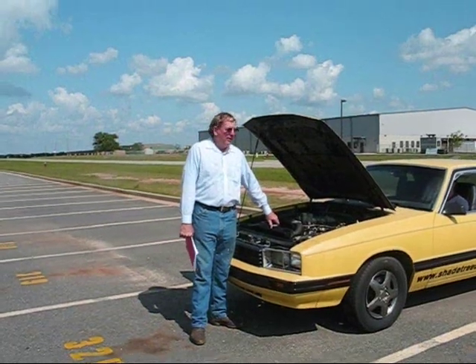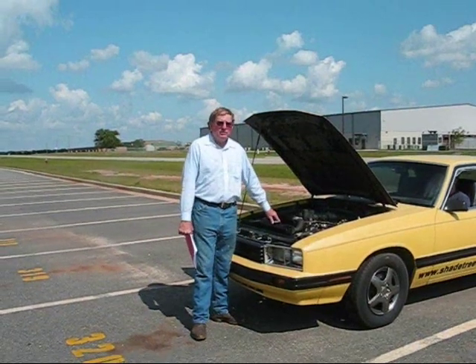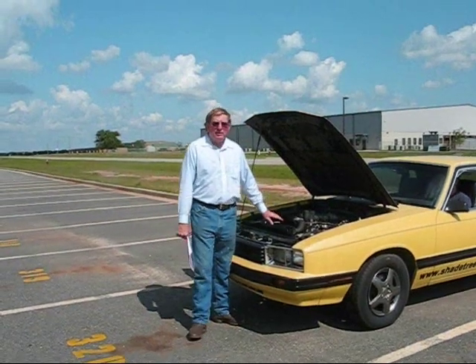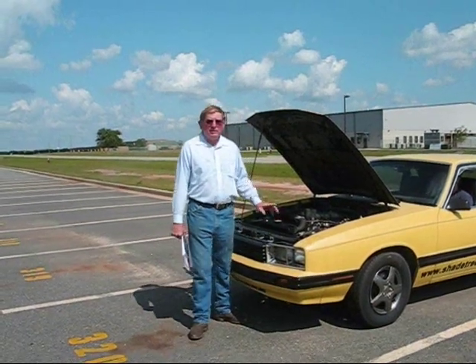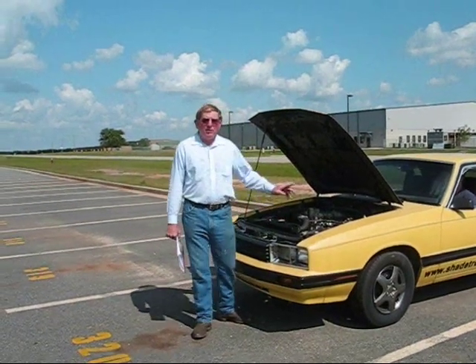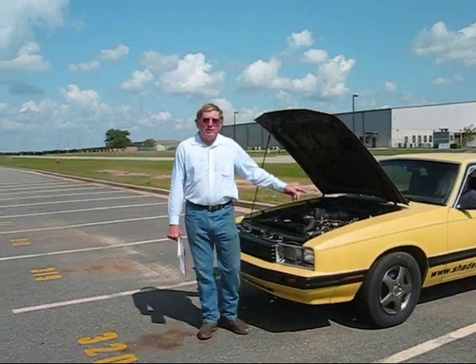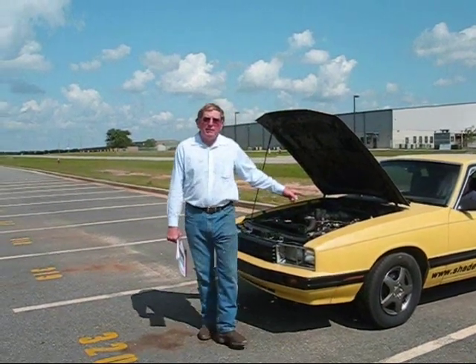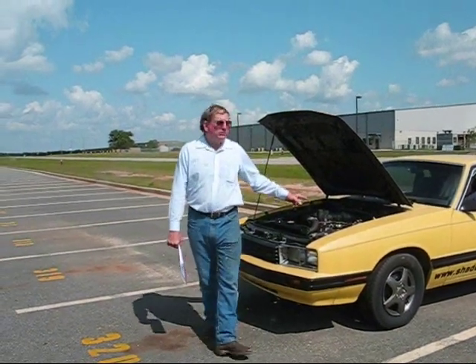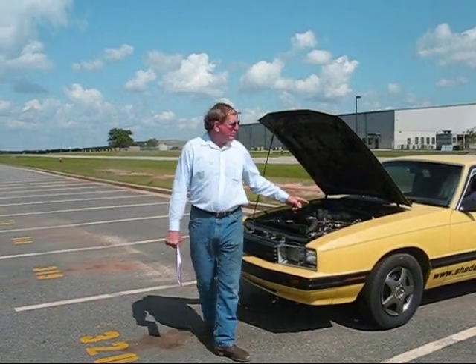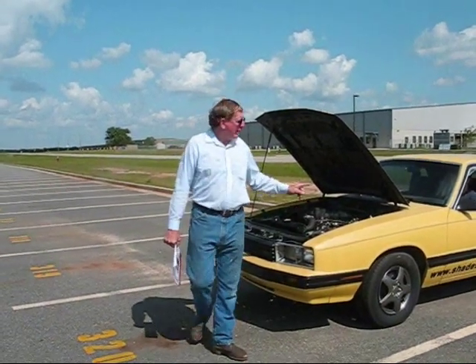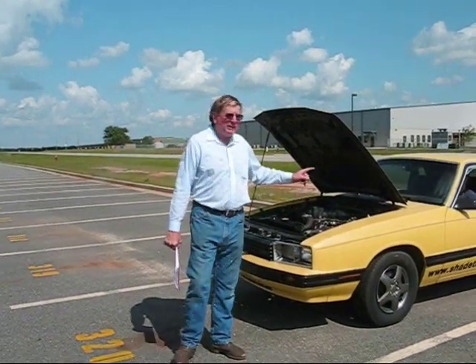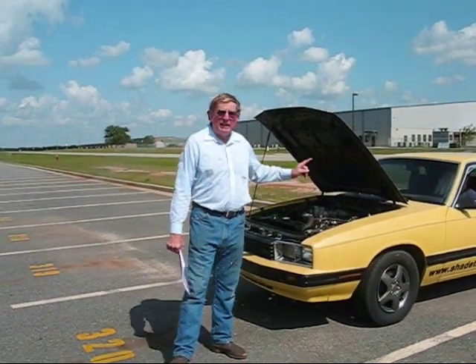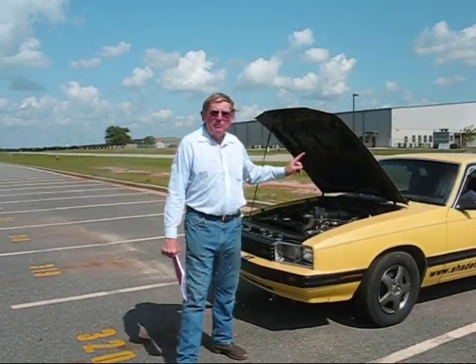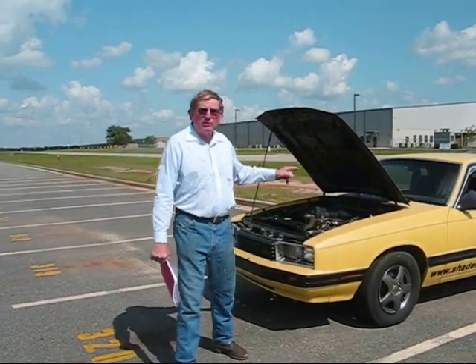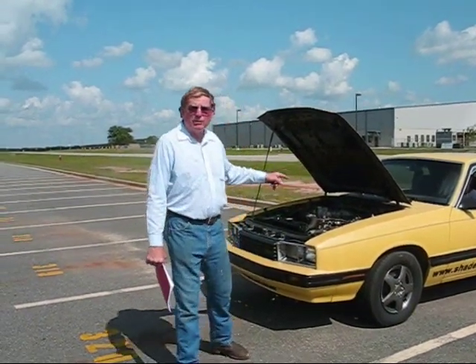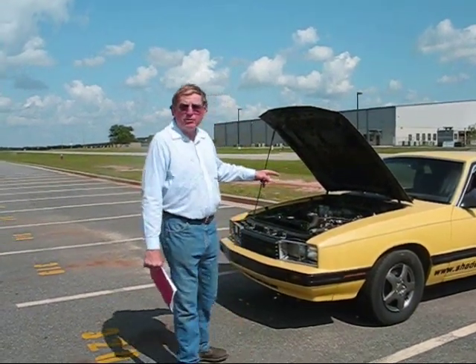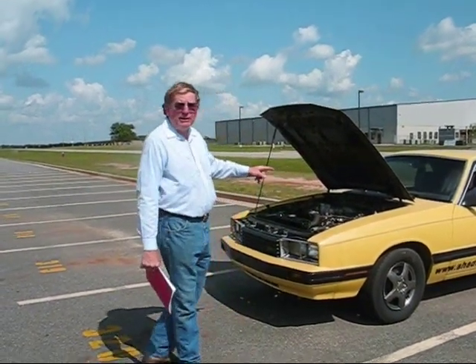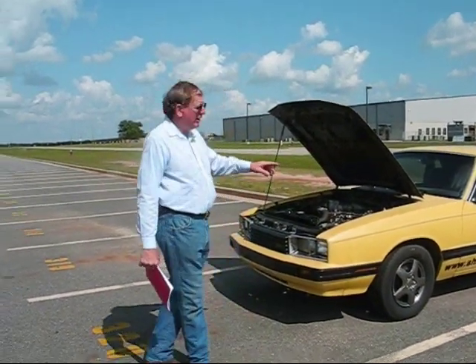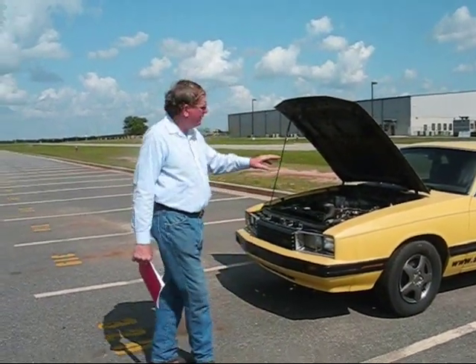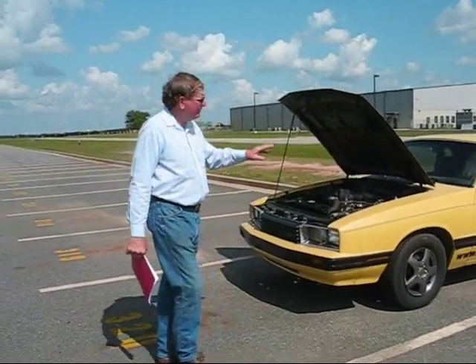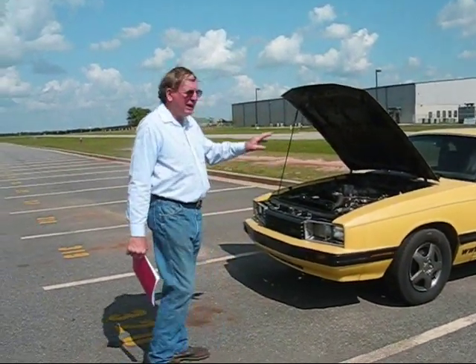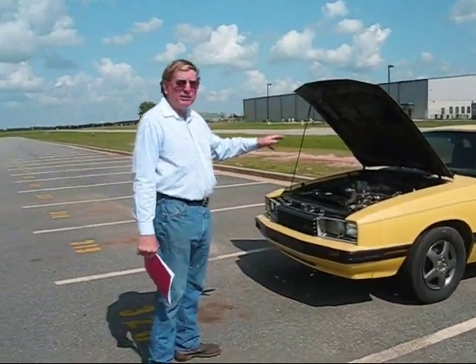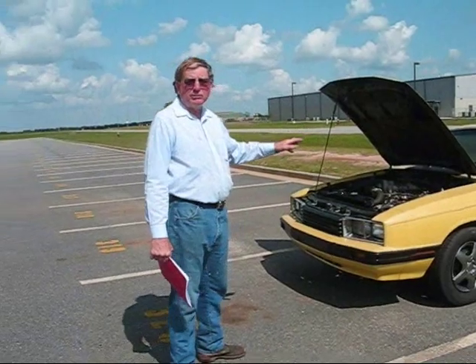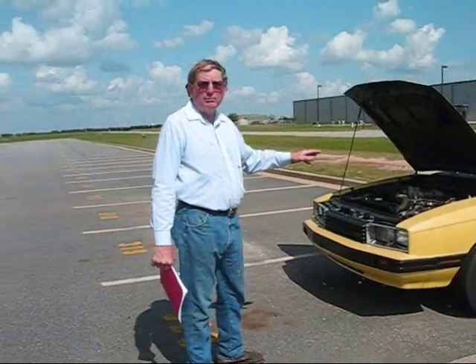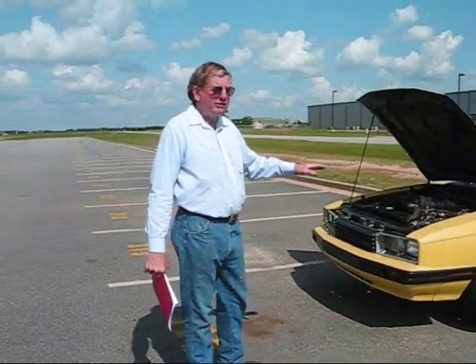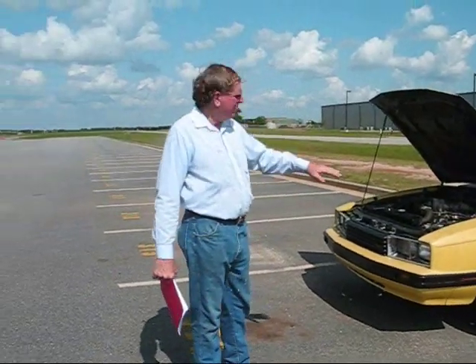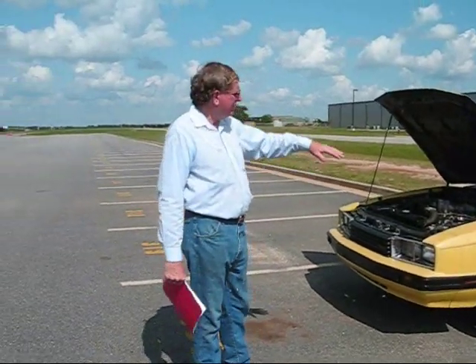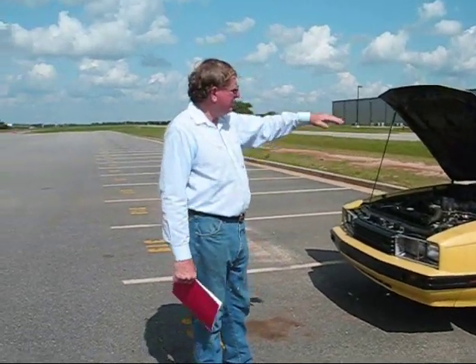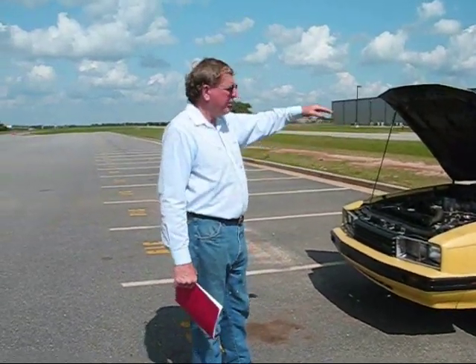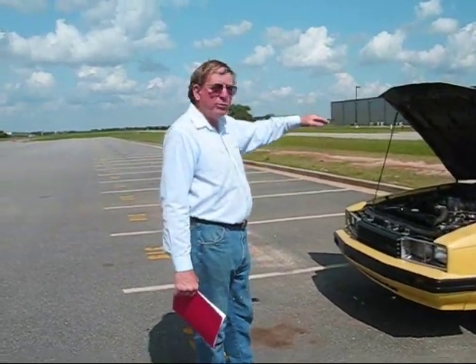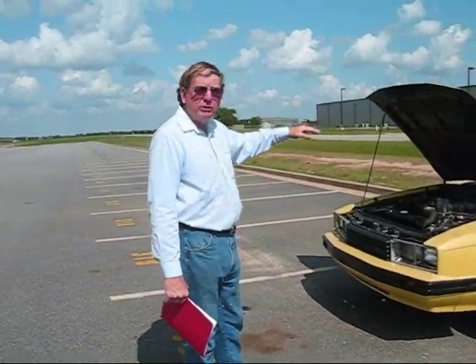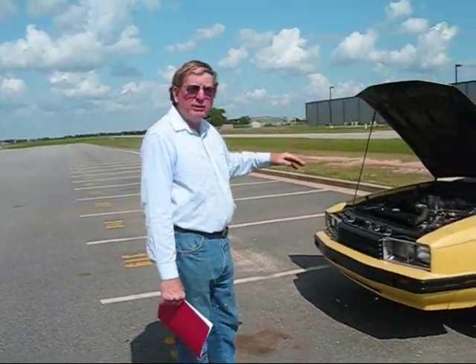This is another little car we have. This is a 1980 Mercury Capri. Now this is identical to a Mustang except it's got a domed hood.